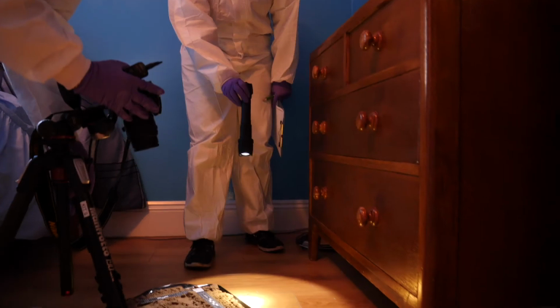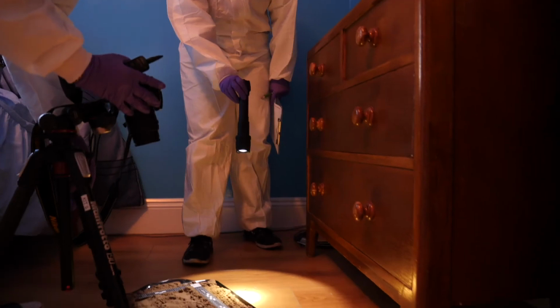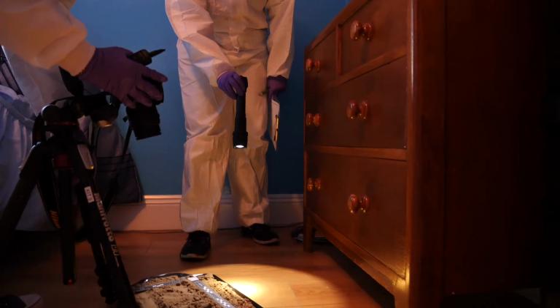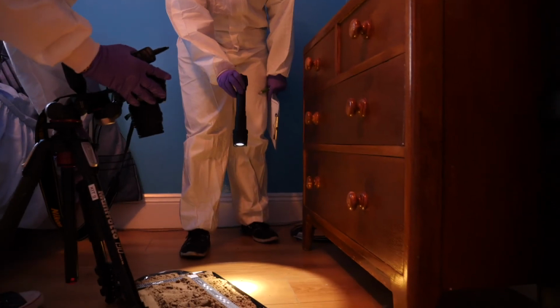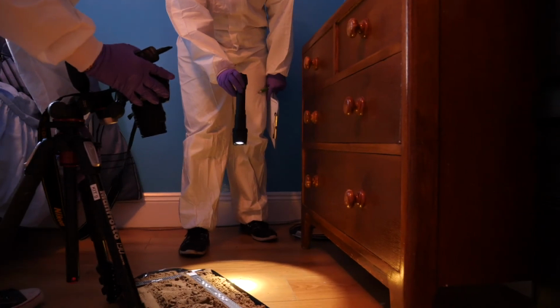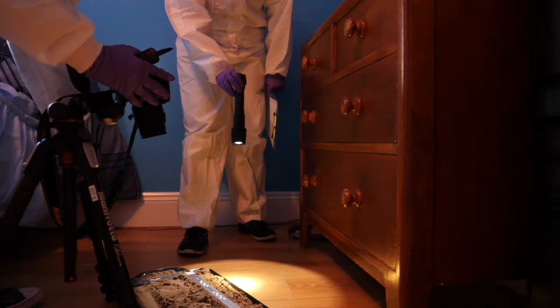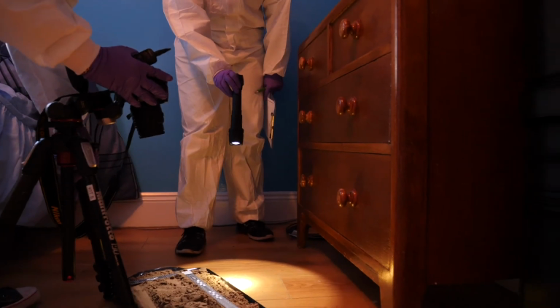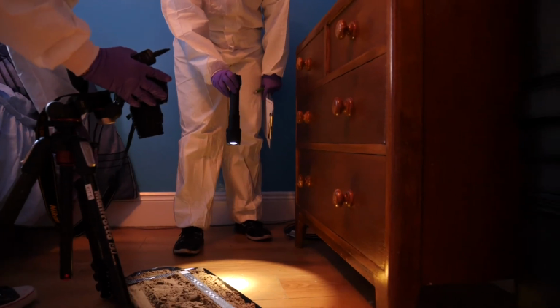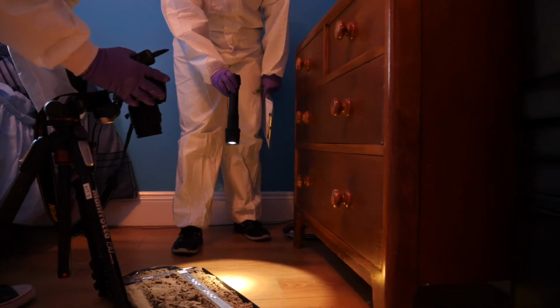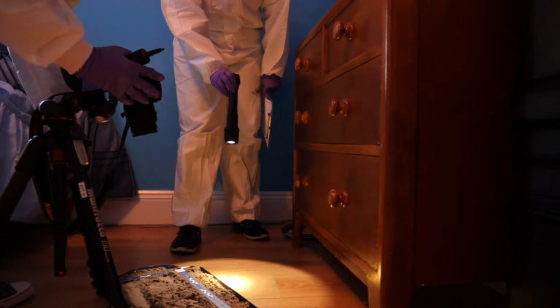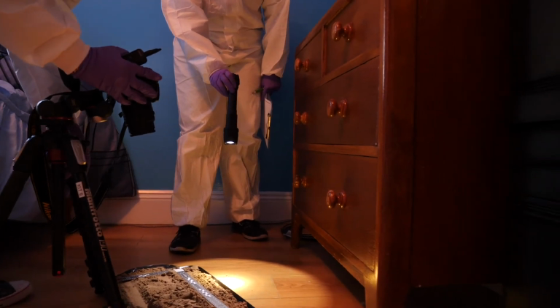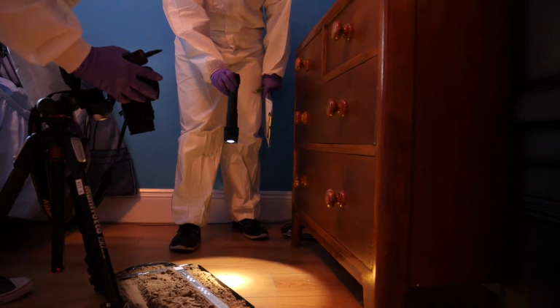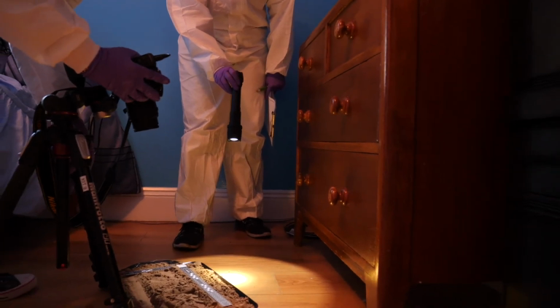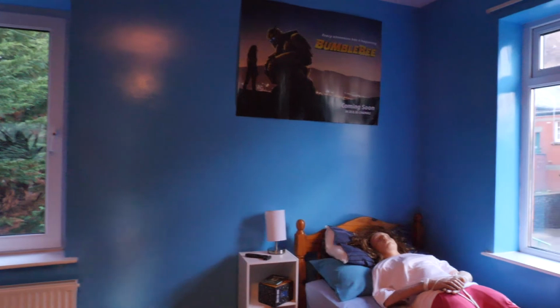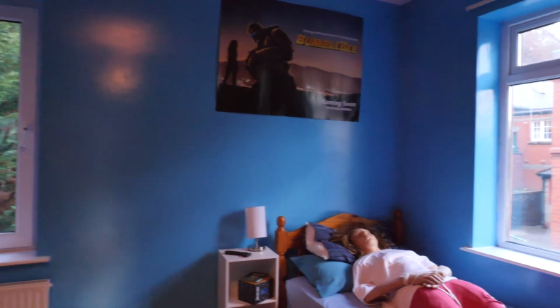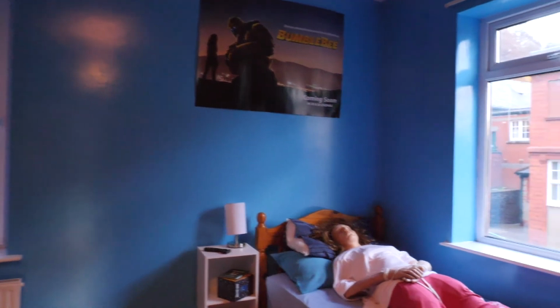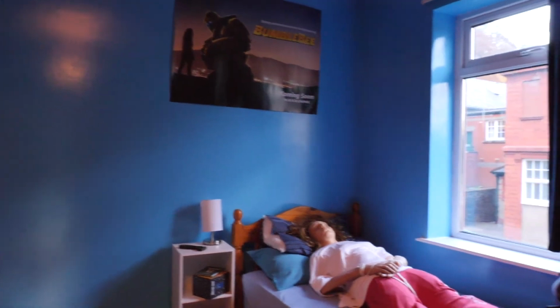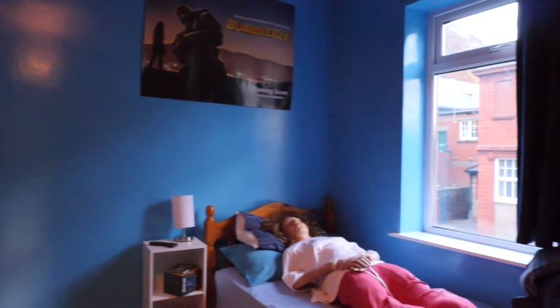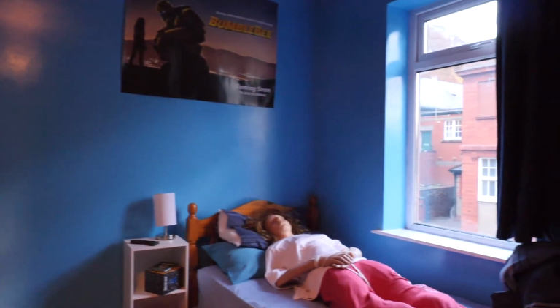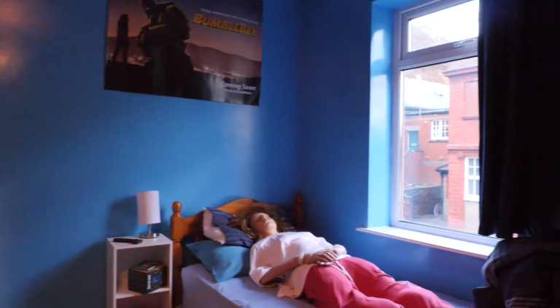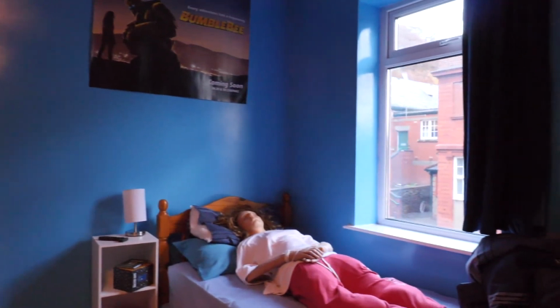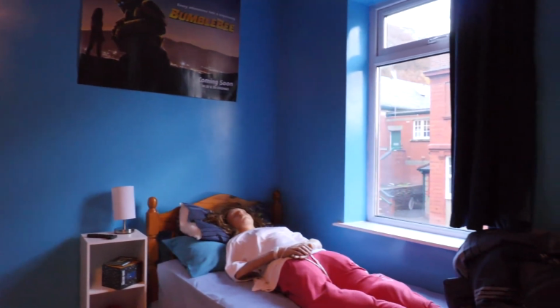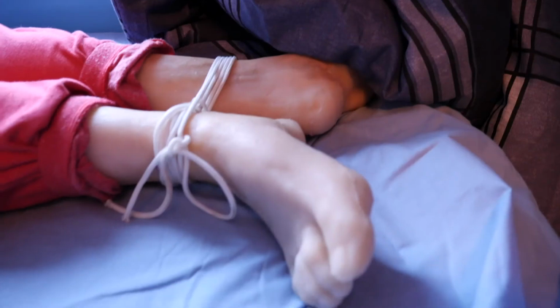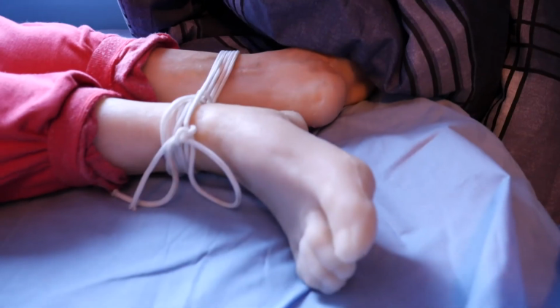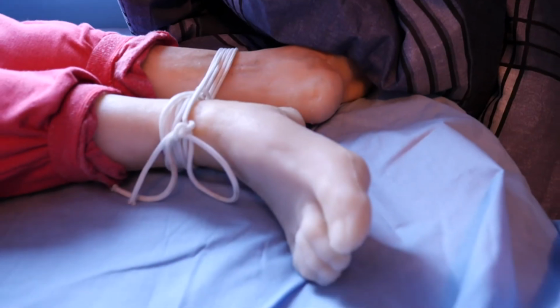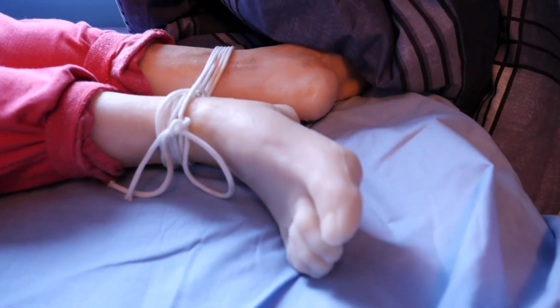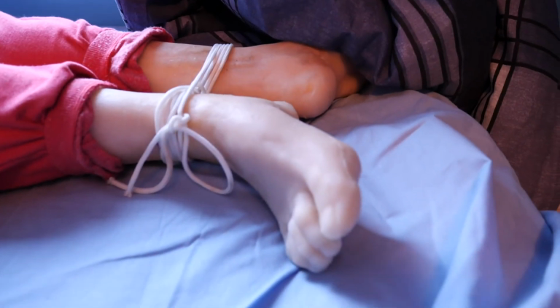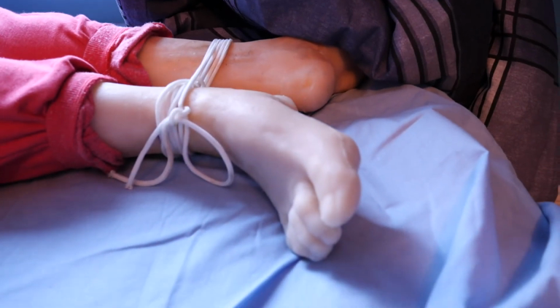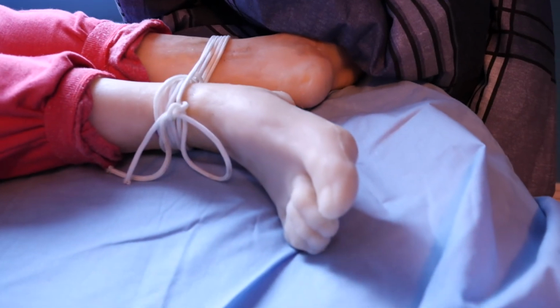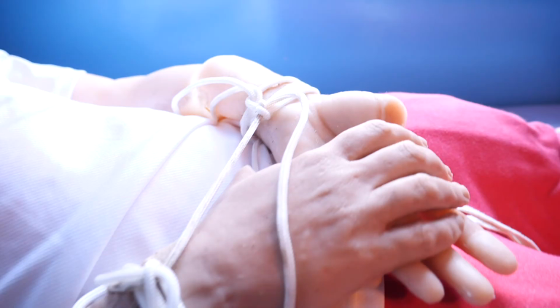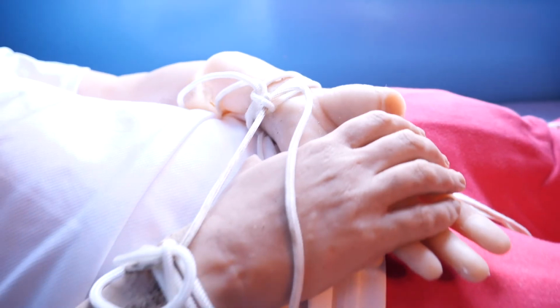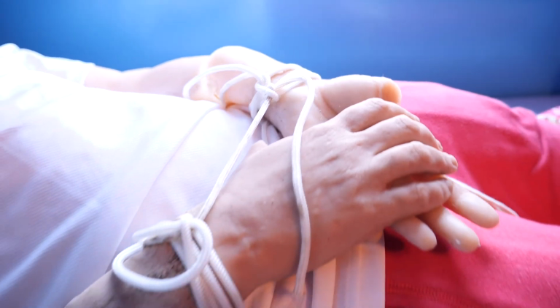So in here we've got a student room. Here we have one of our more unique dolls where she's been bound on both the ankles and the wrists.